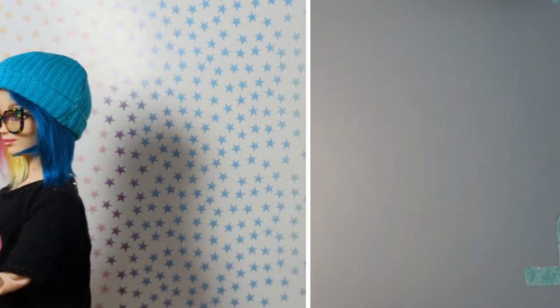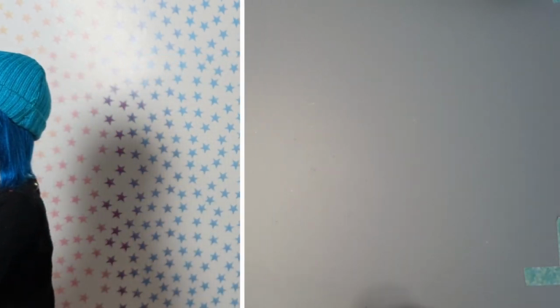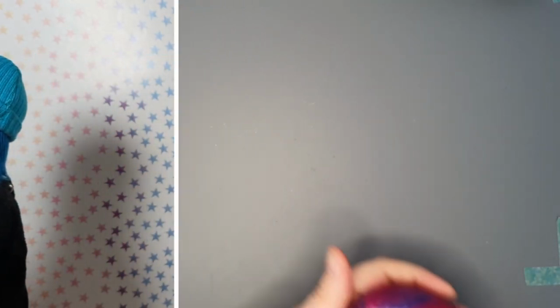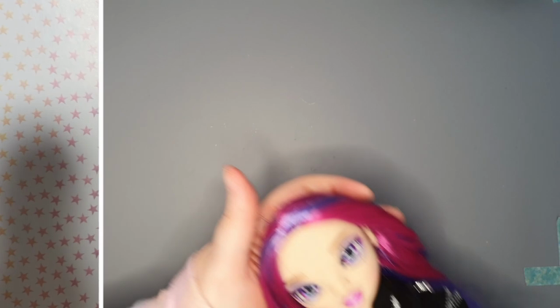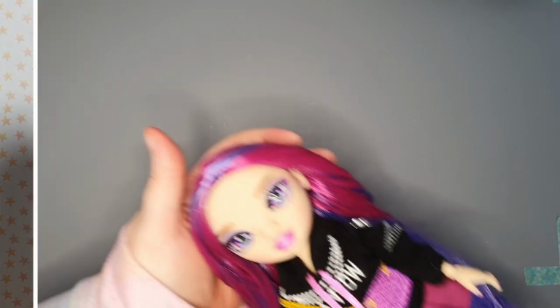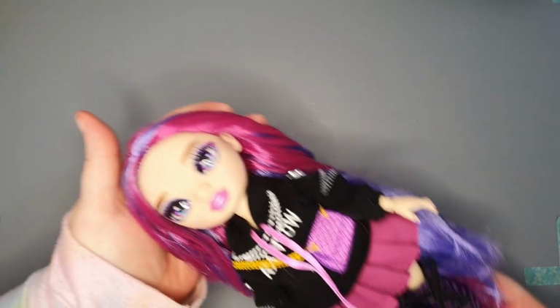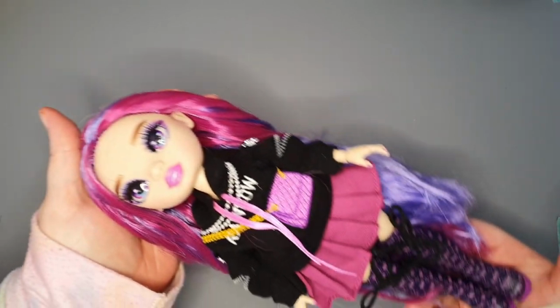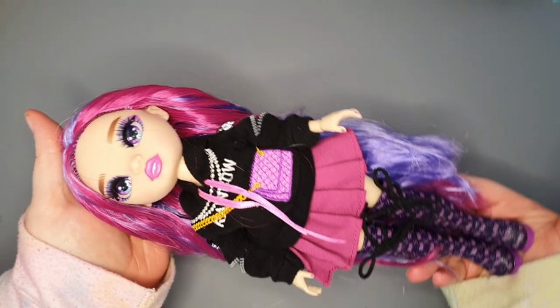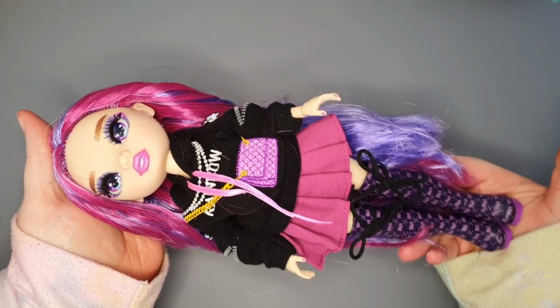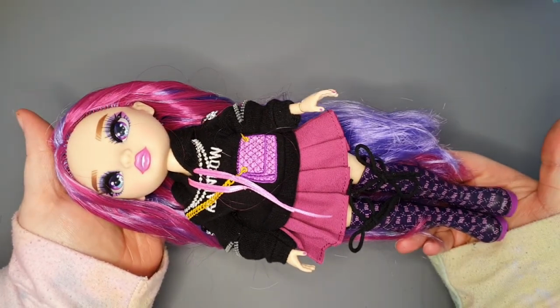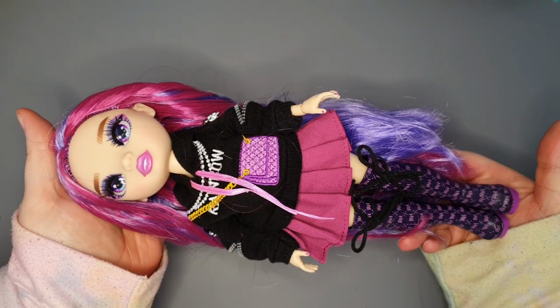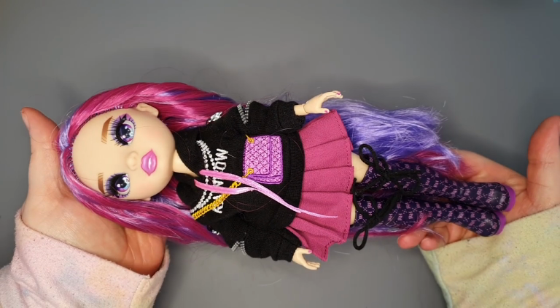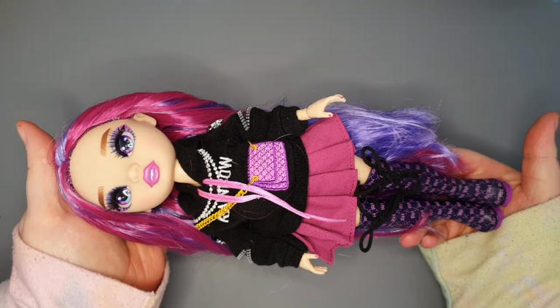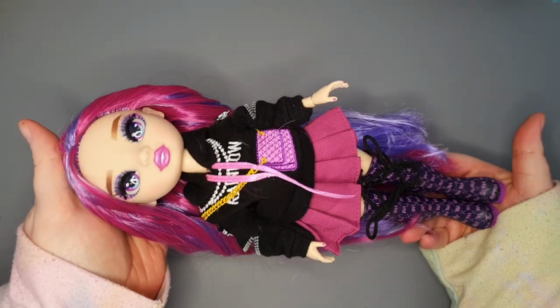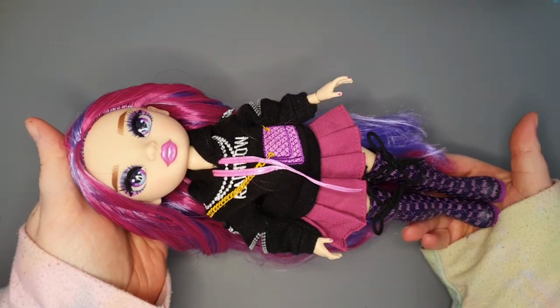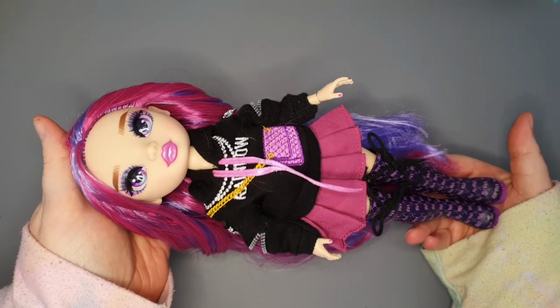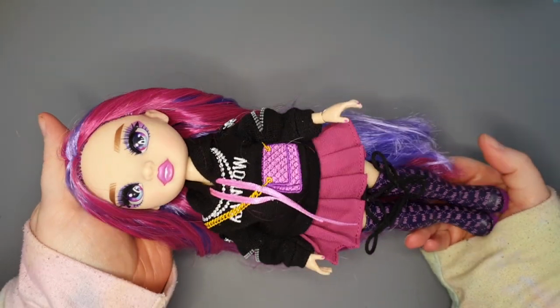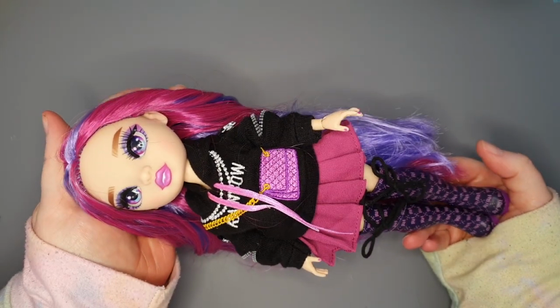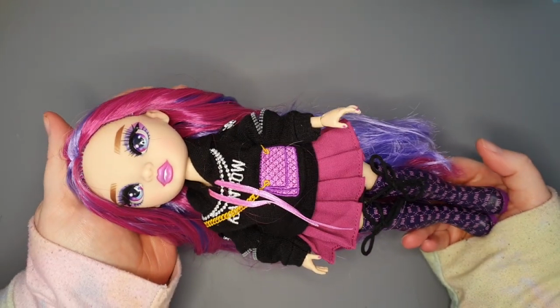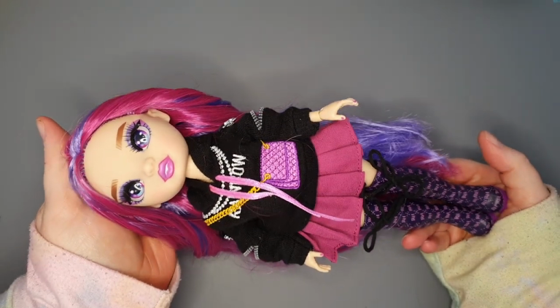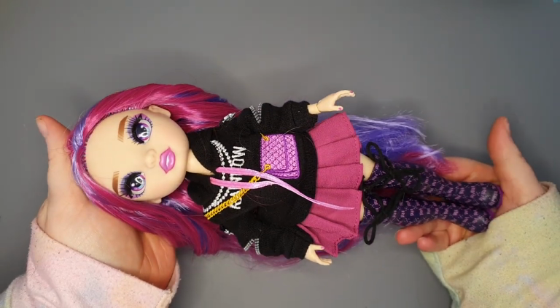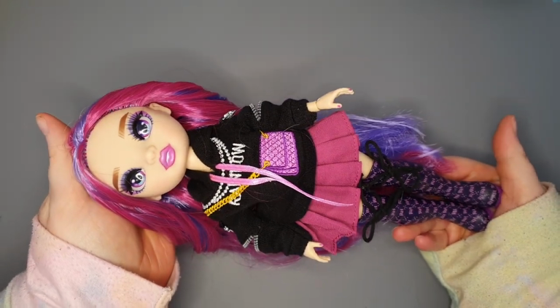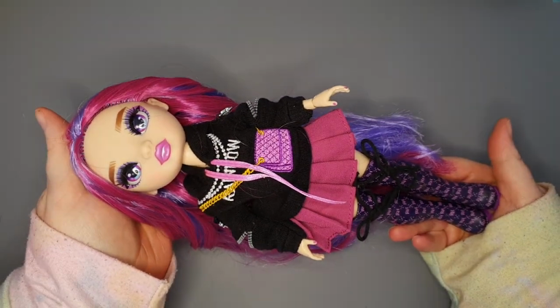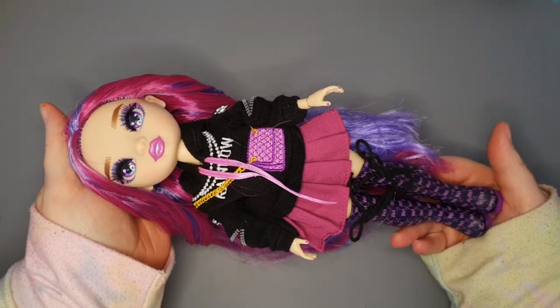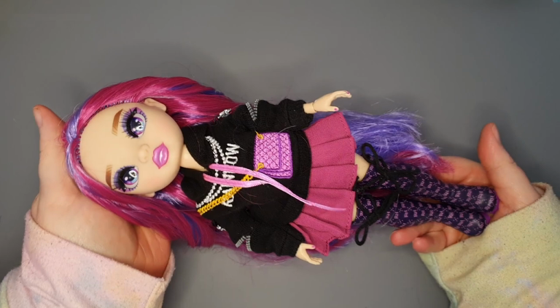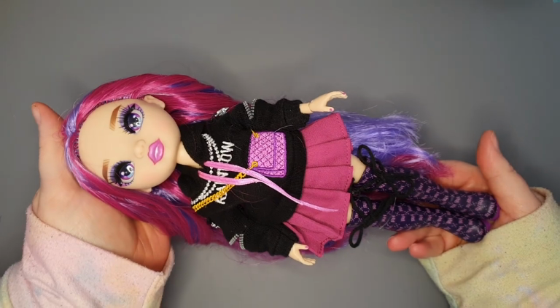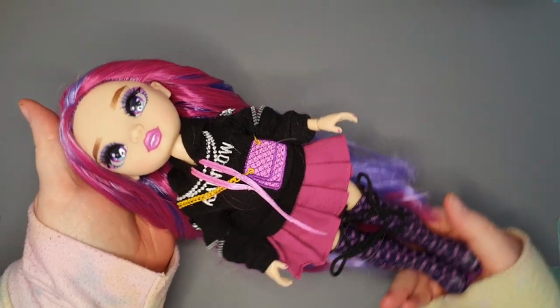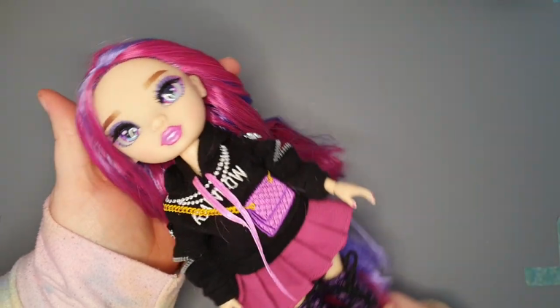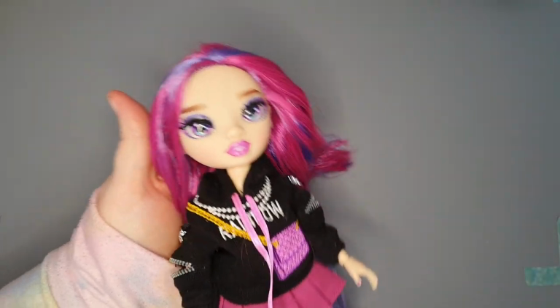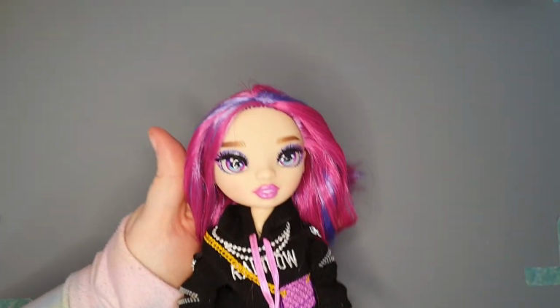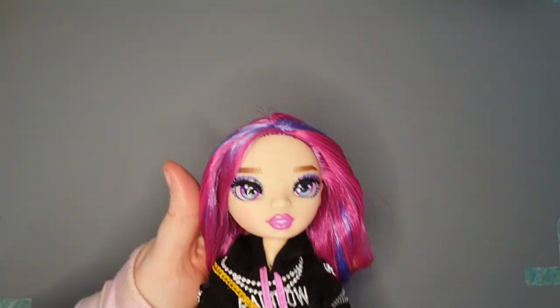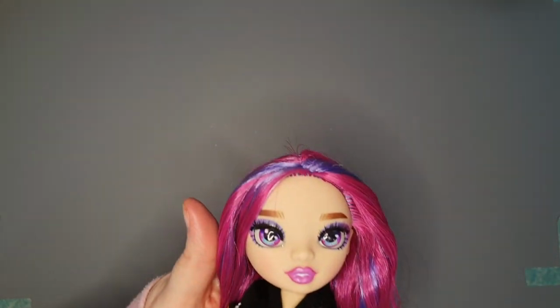For this custom, I'll be using Emmy Vanda from Rainbow High. She's been displayed on my shelf for a while now, but I think it's time to give her a new look.